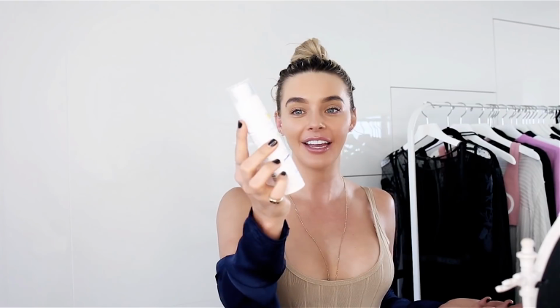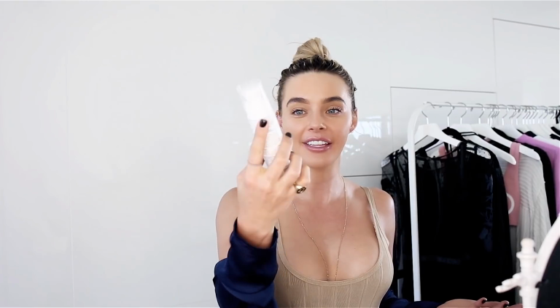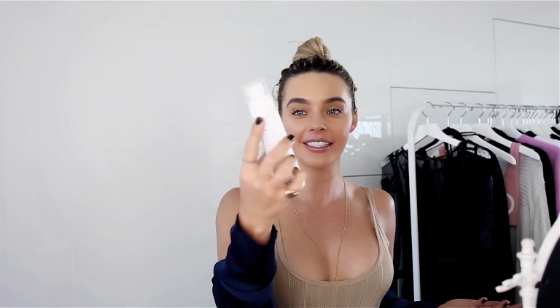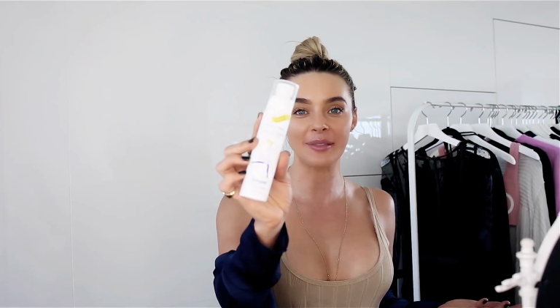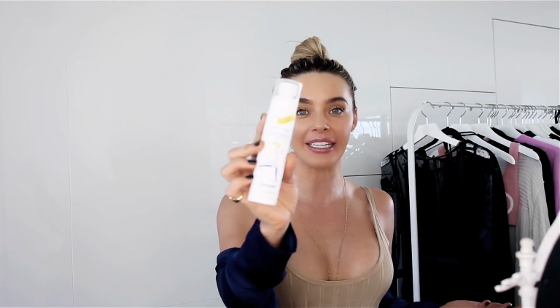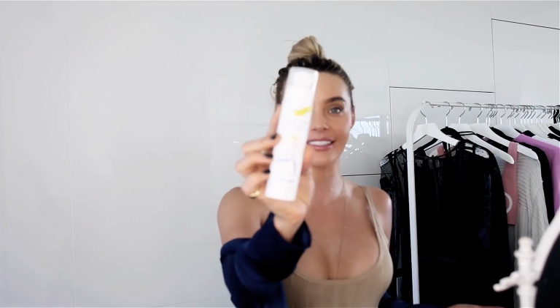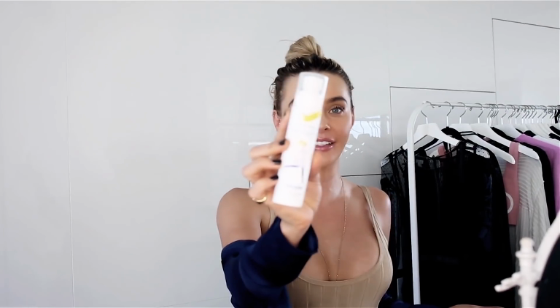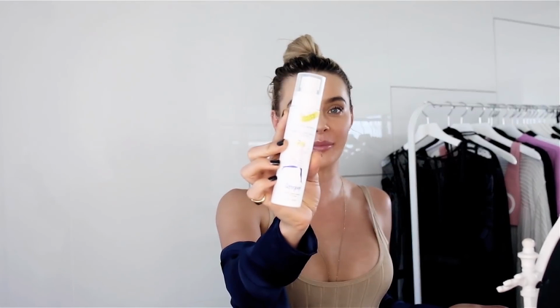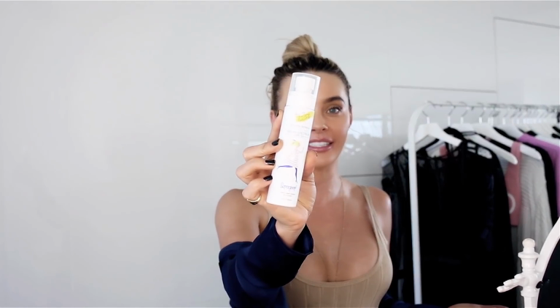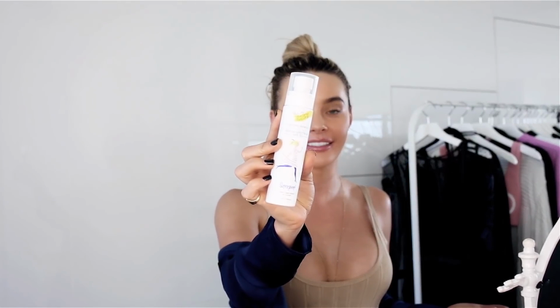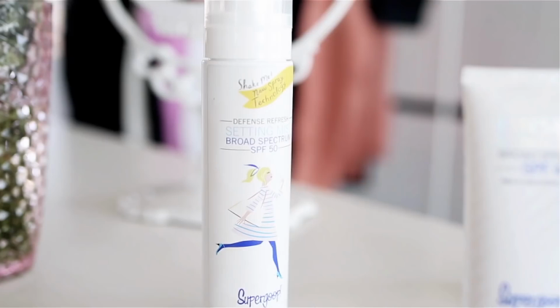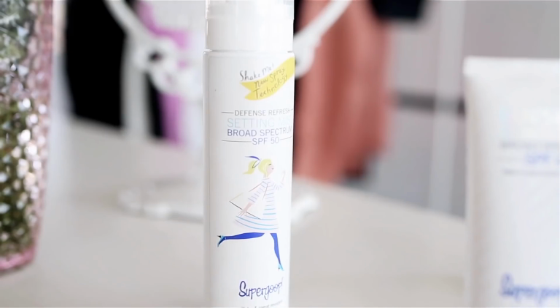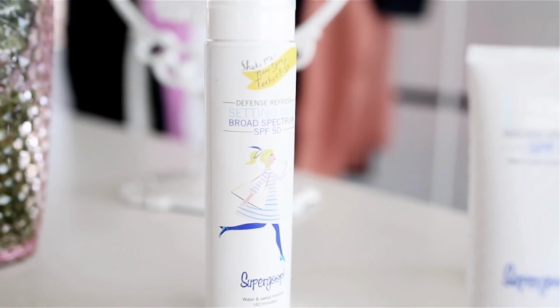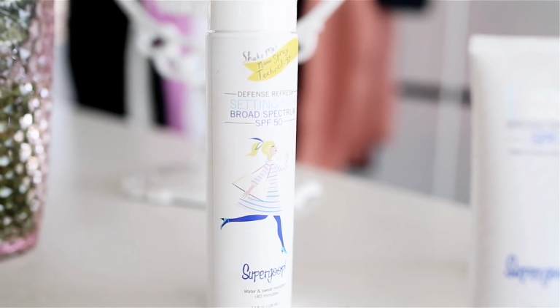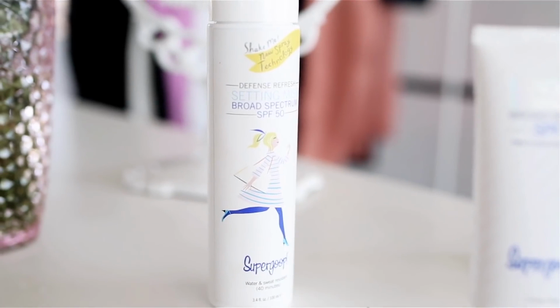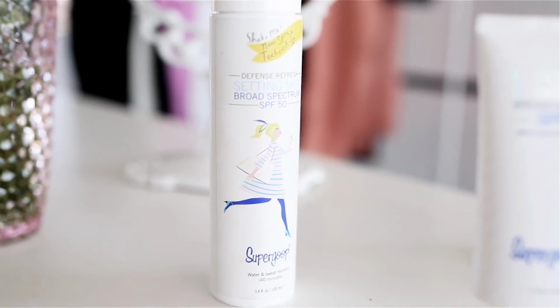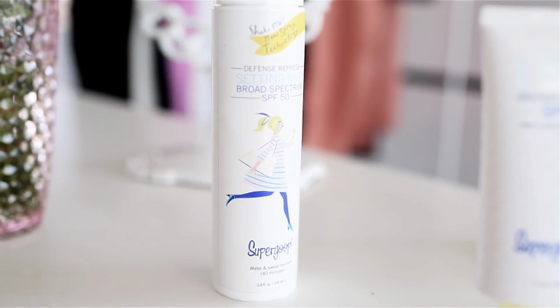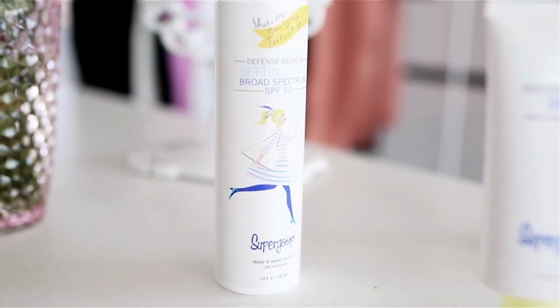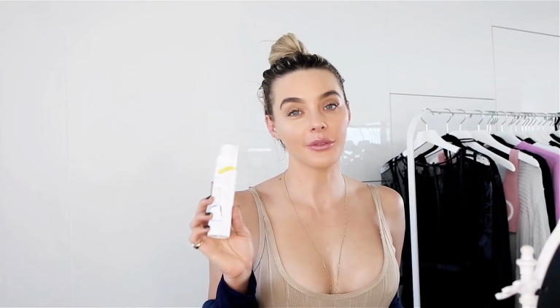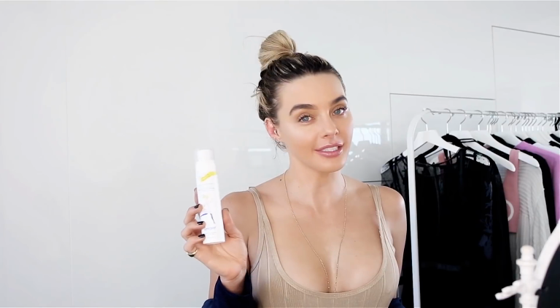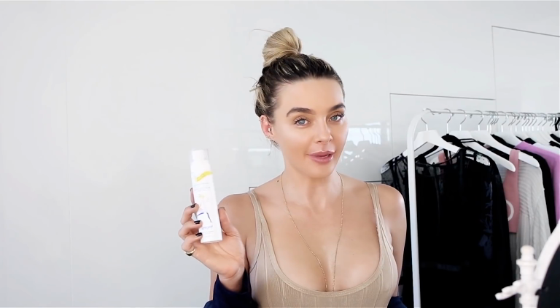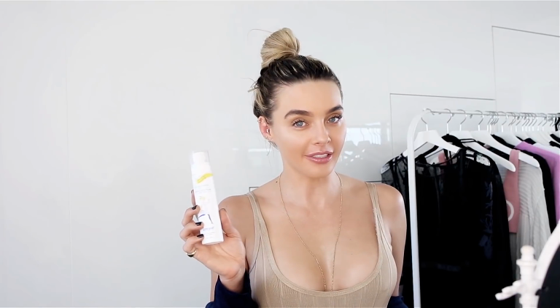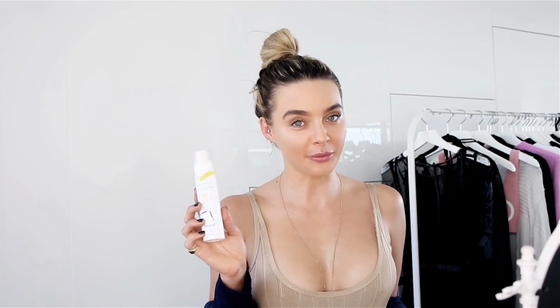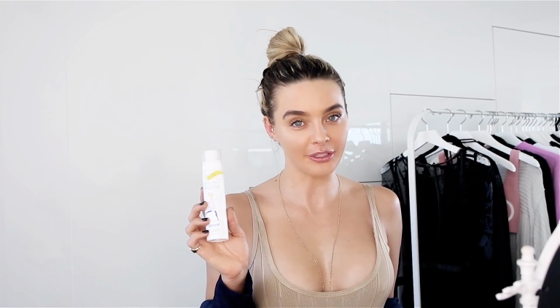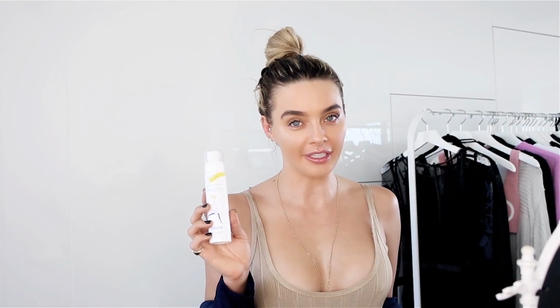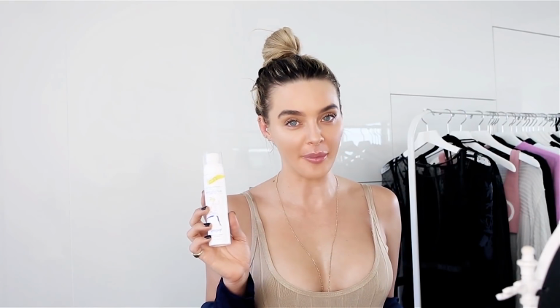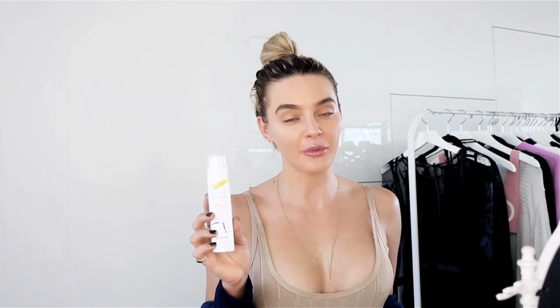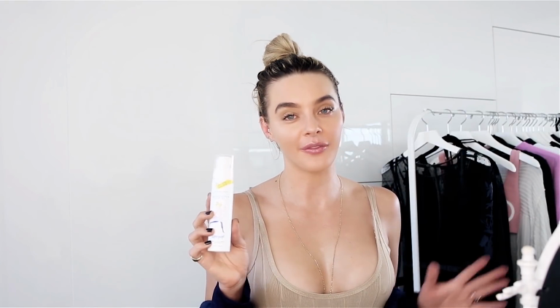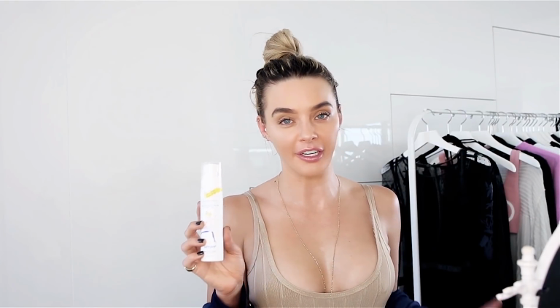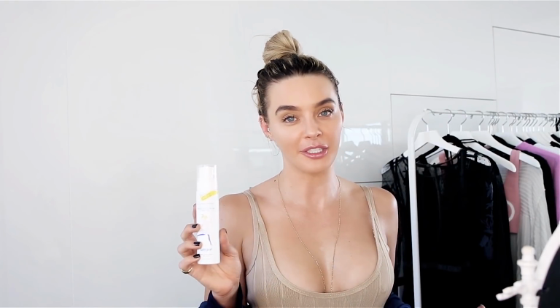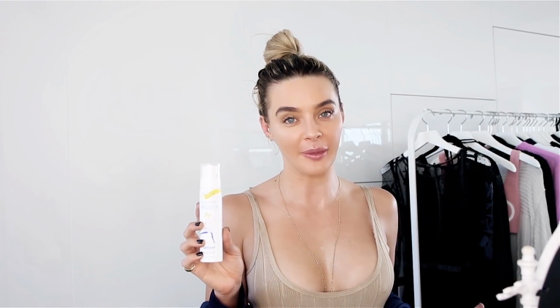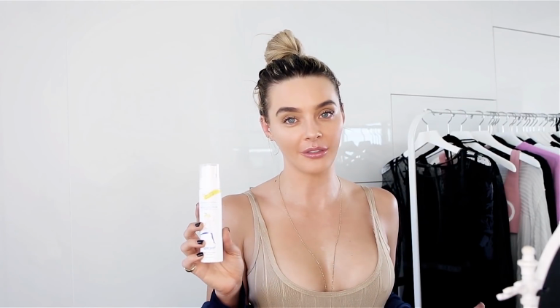I feel like this is me — doesn't that look like me? This smells like rosemary and mint, which I'm very much about.